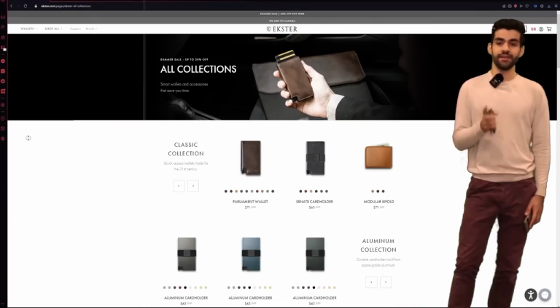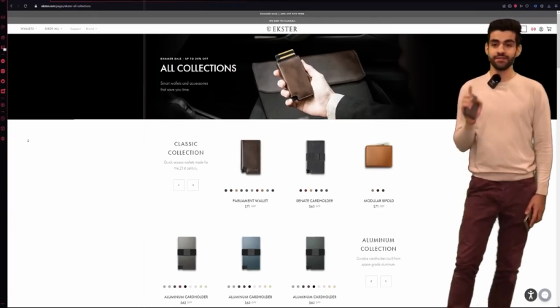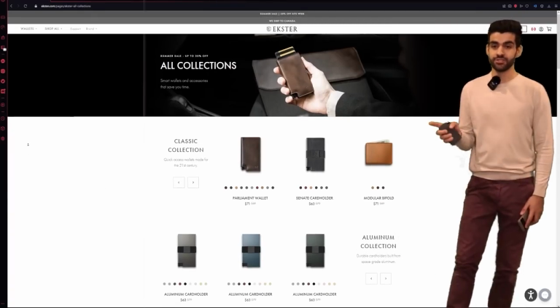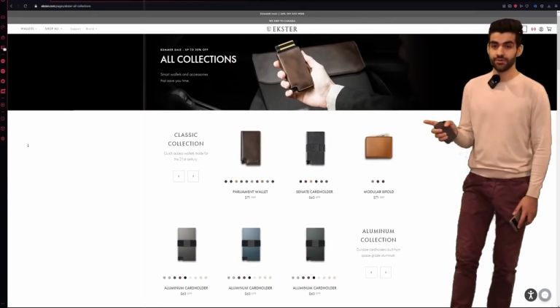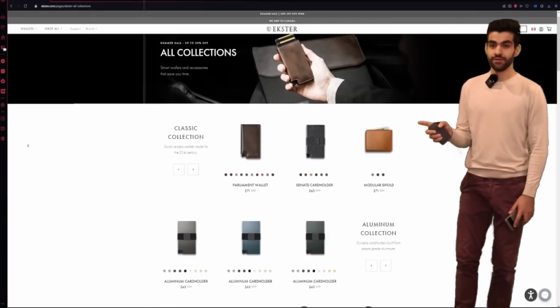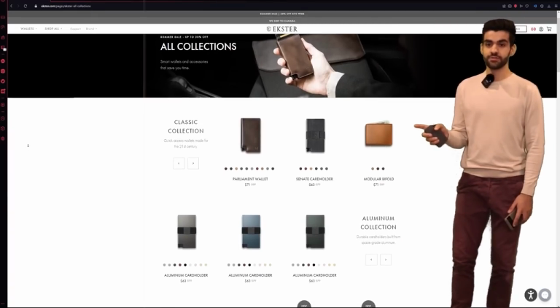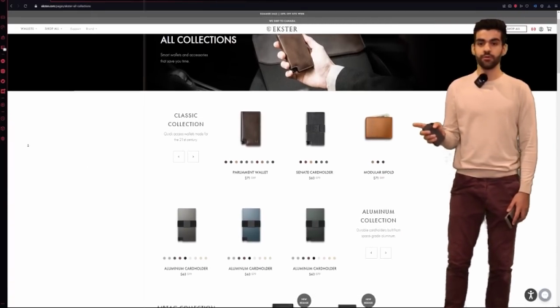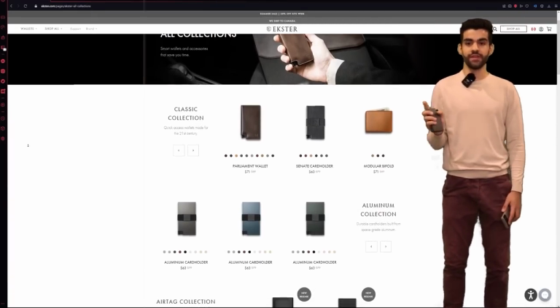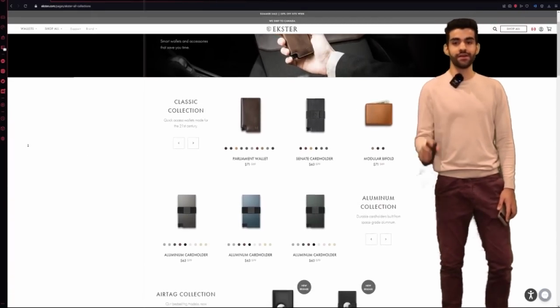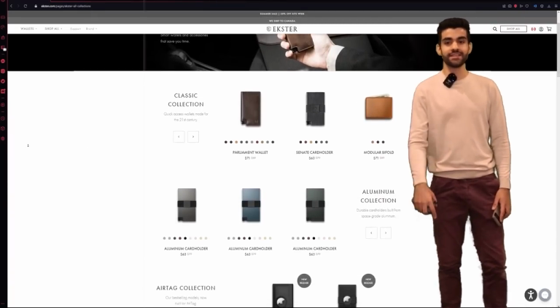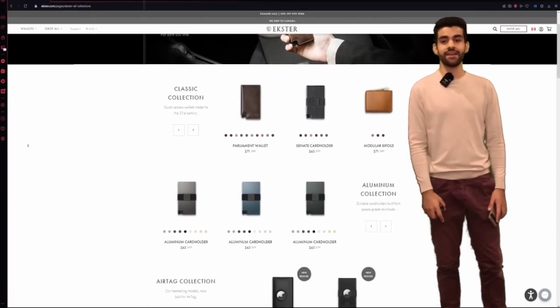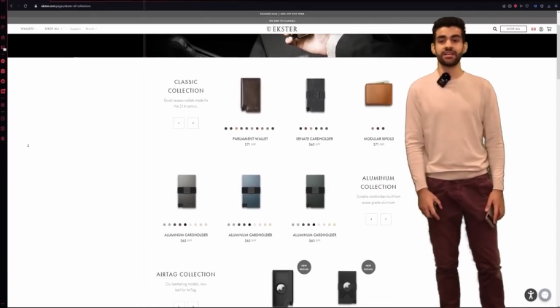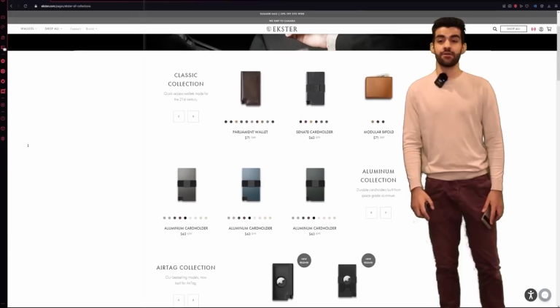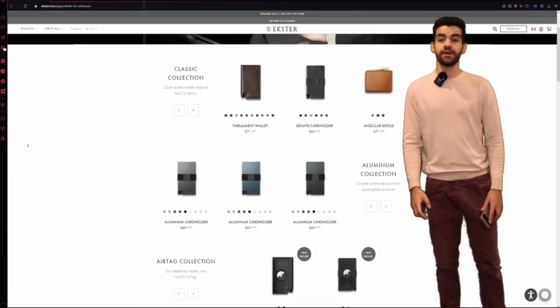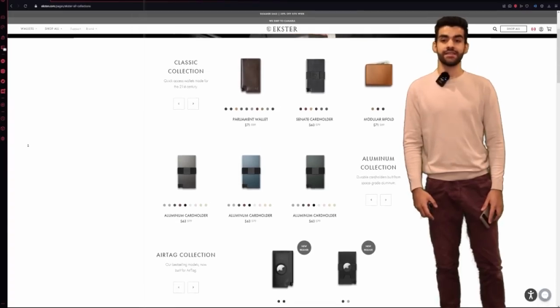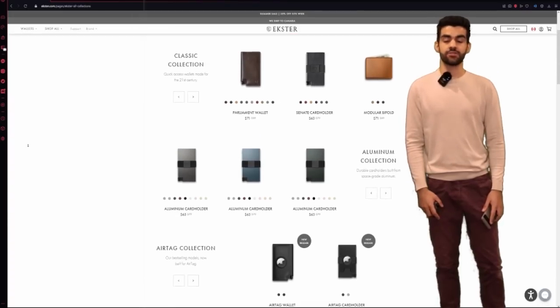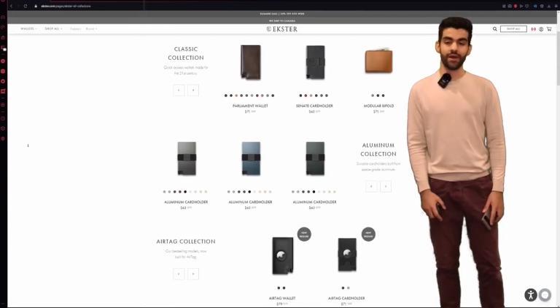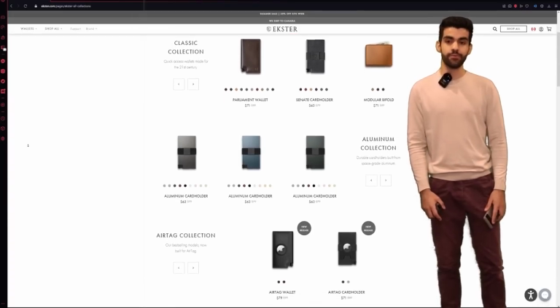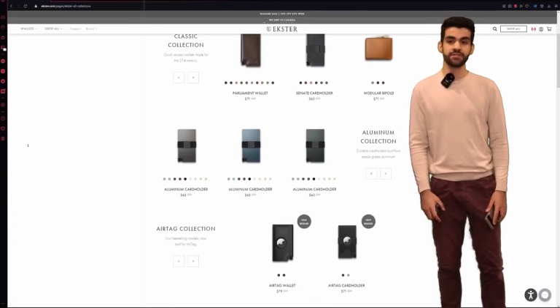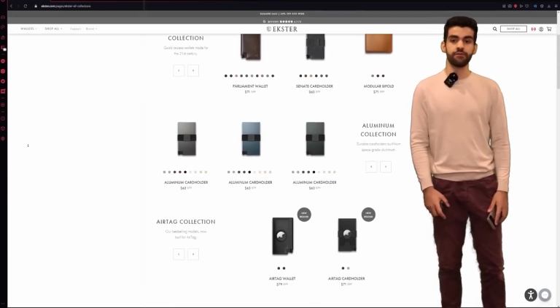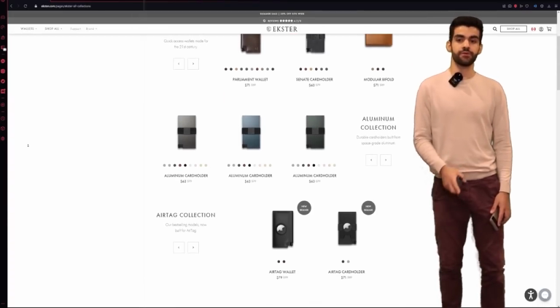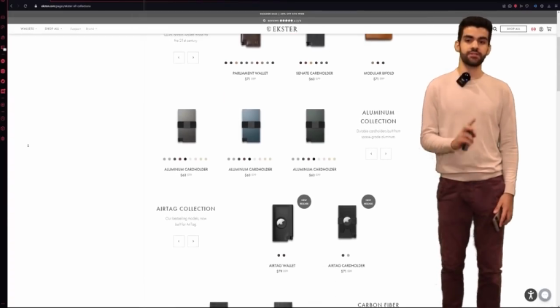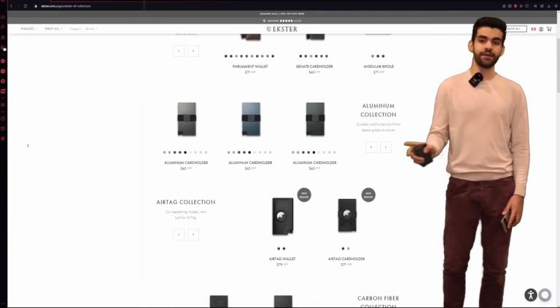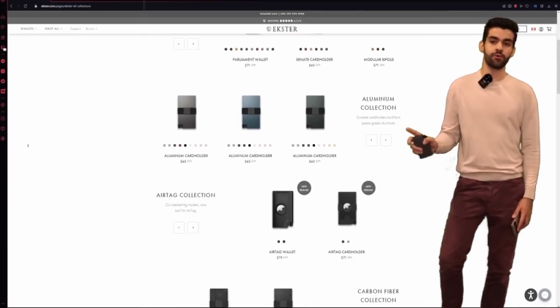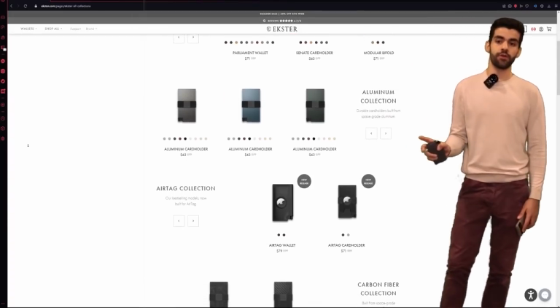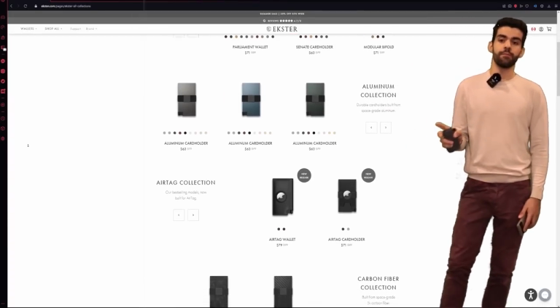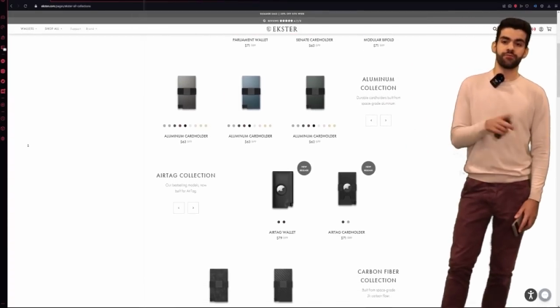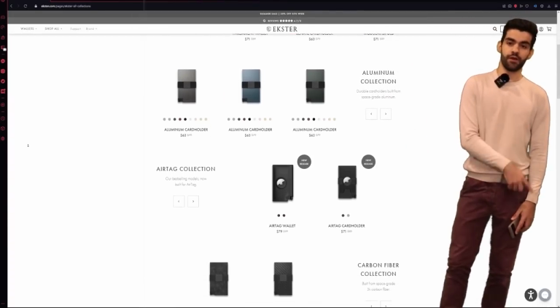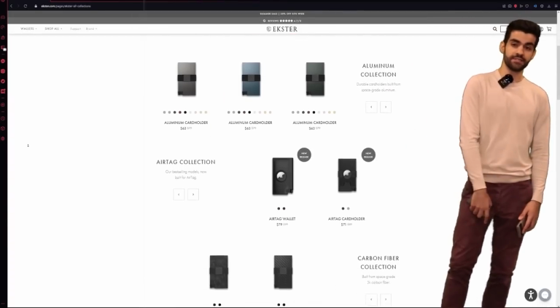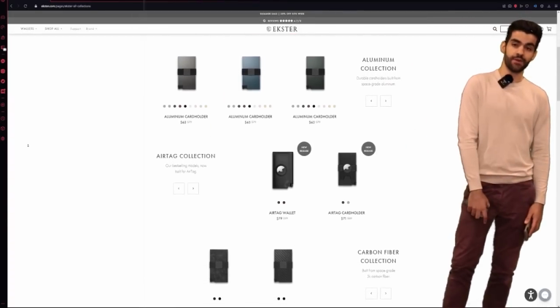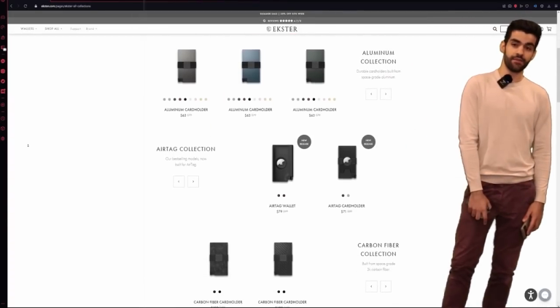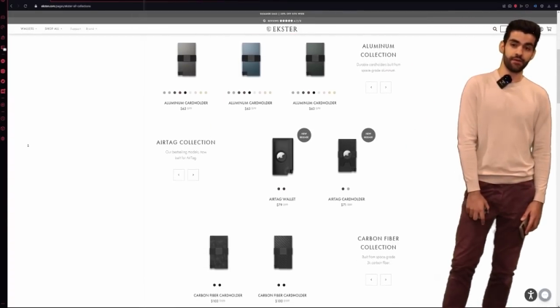You can use code DRSGUY at checkout to get 20% off your entire order before August 23rd.